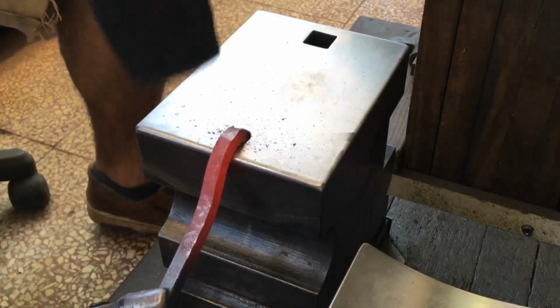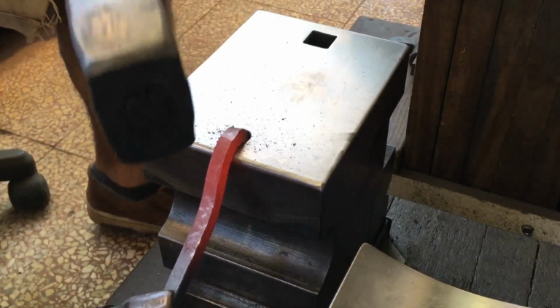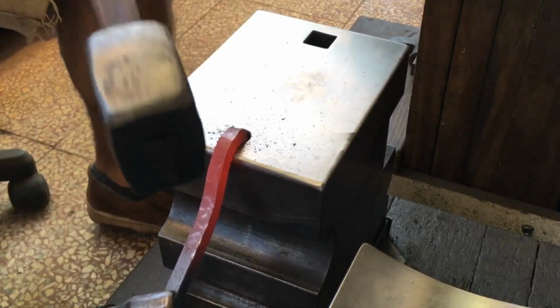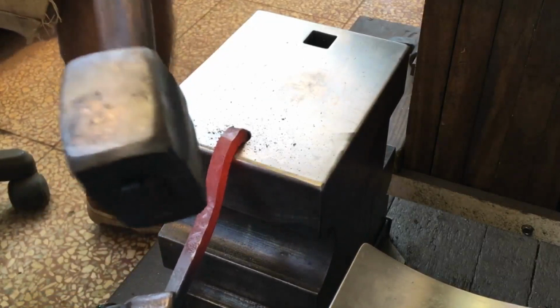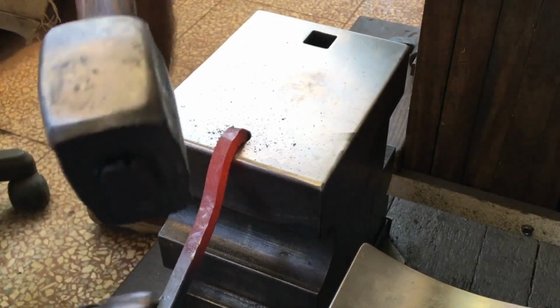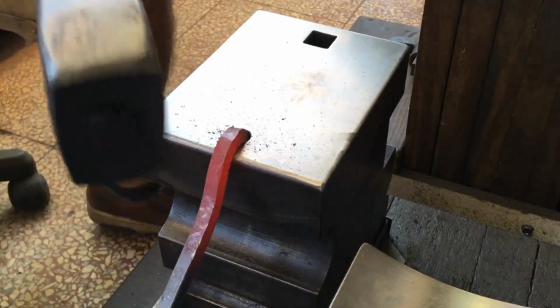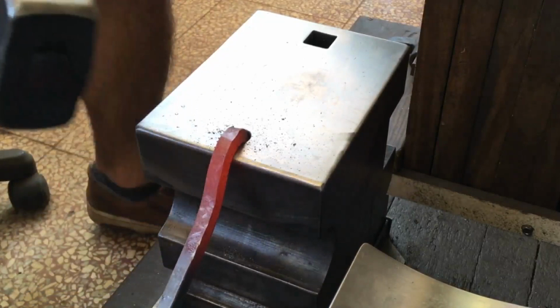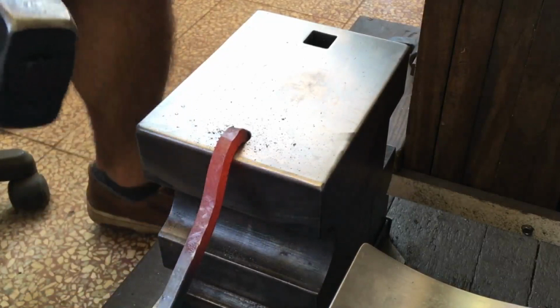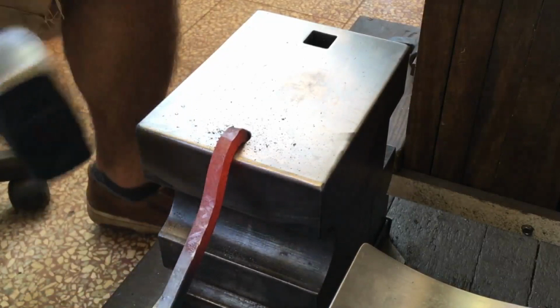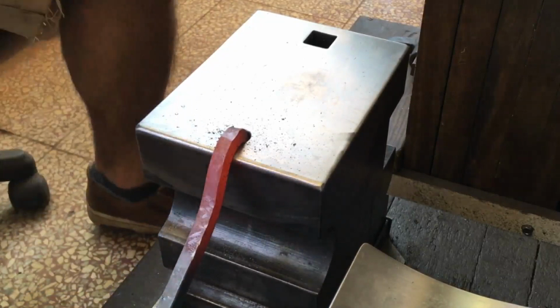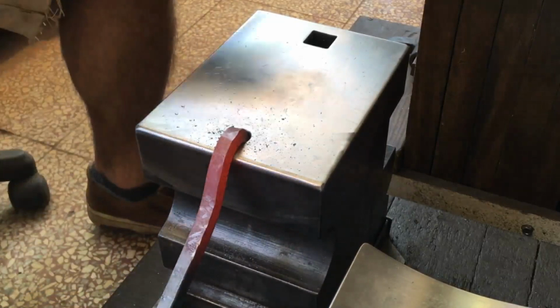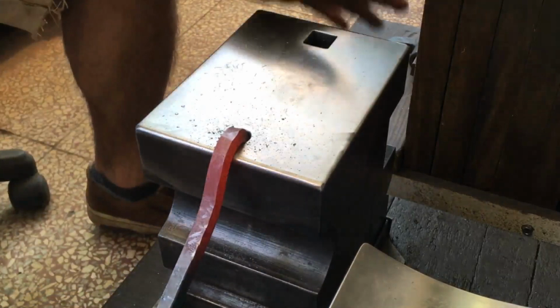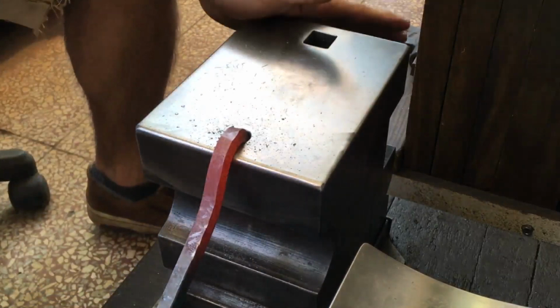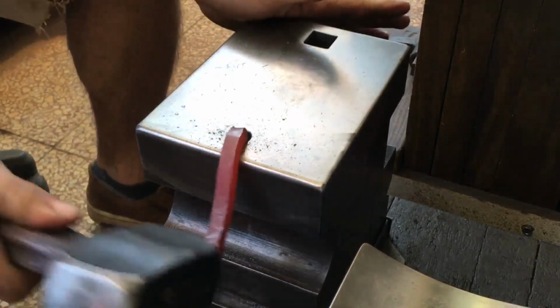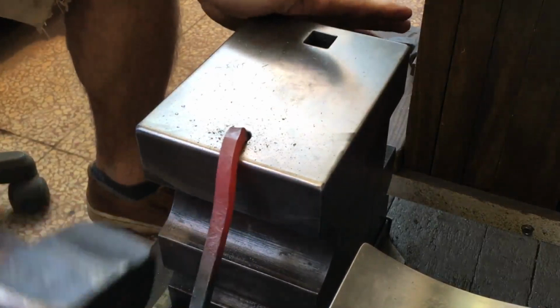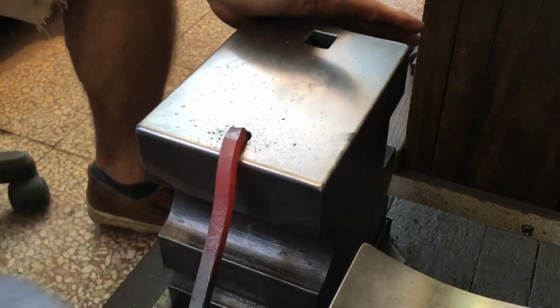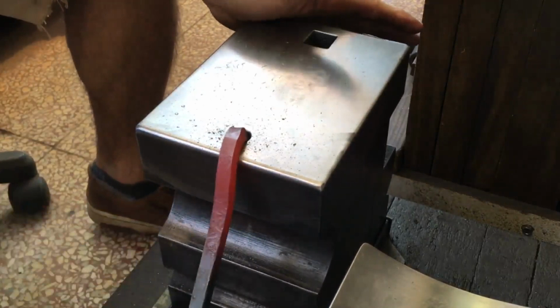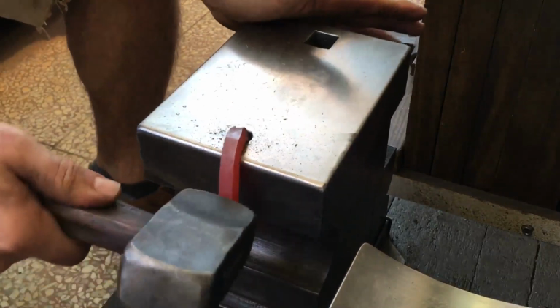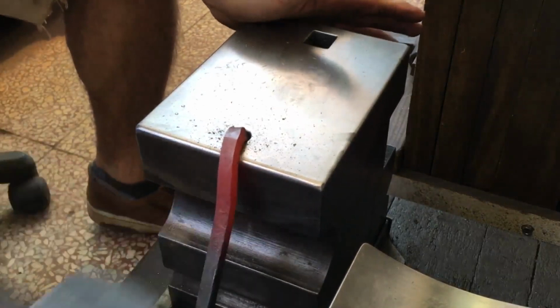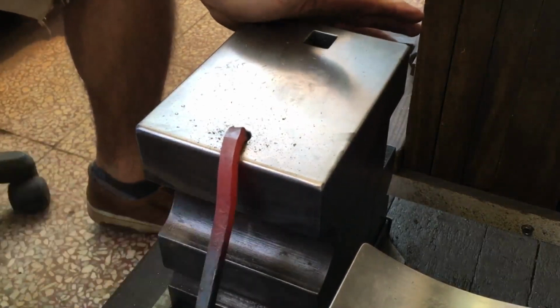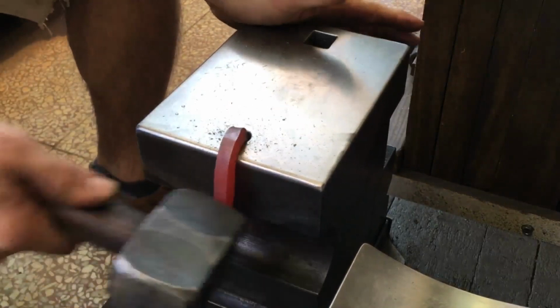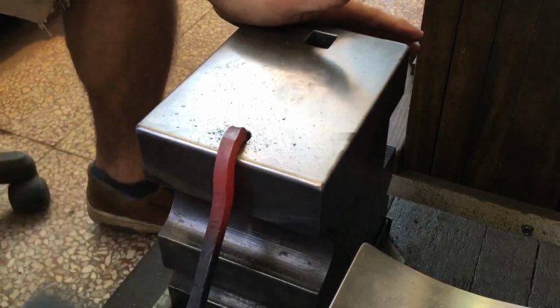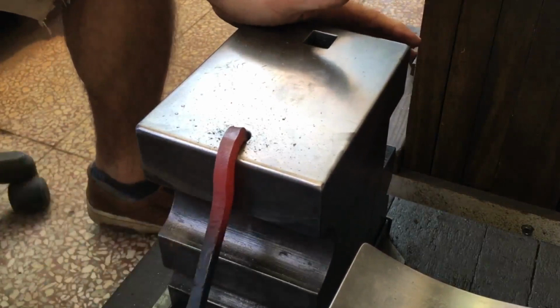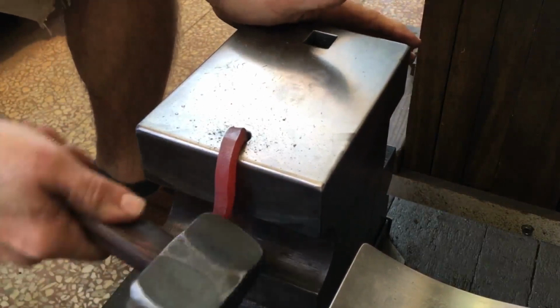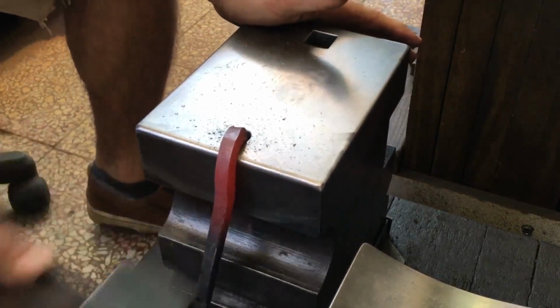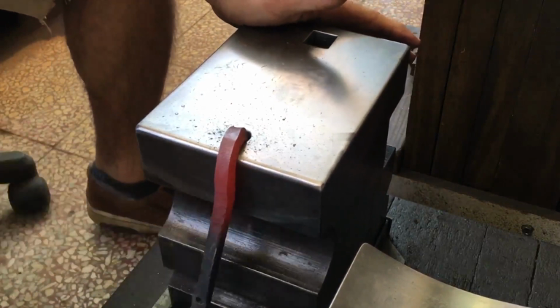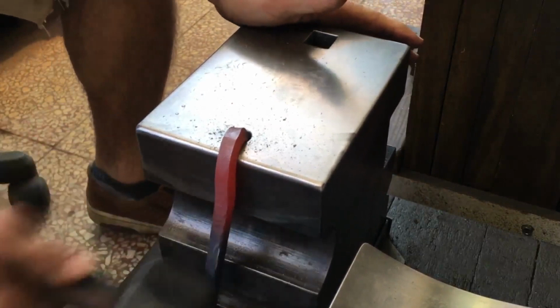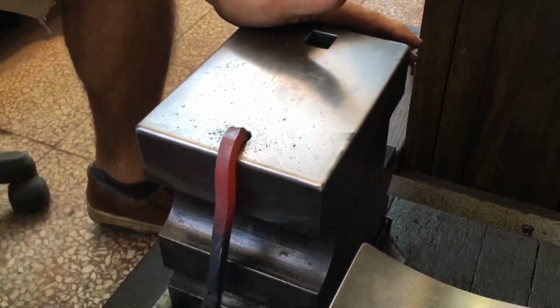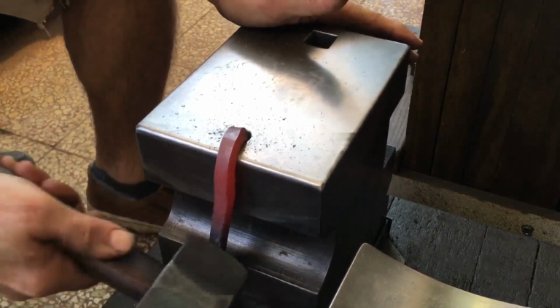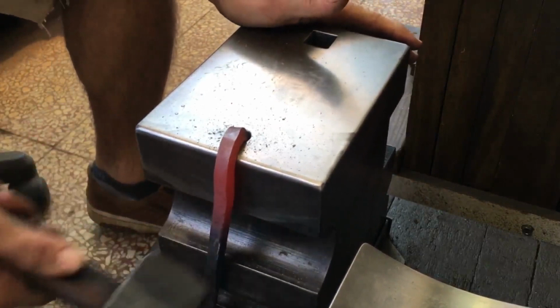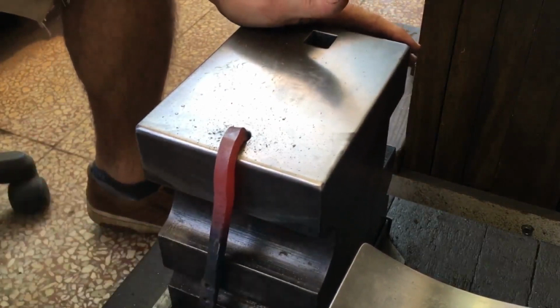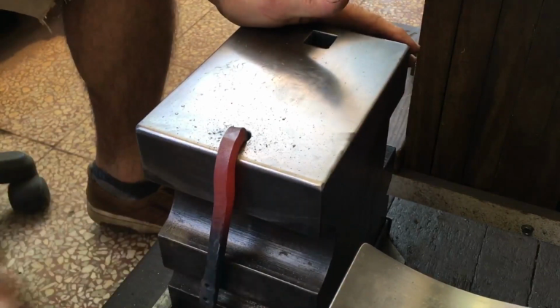I'm using my pritchell hole like this to show how you might use your own anvil in different ways.